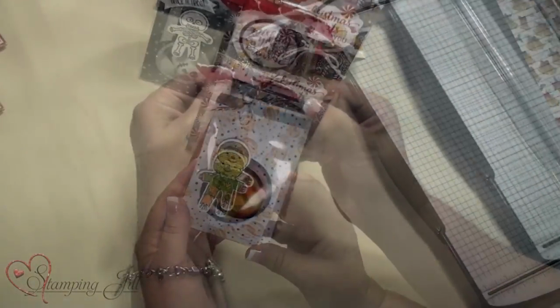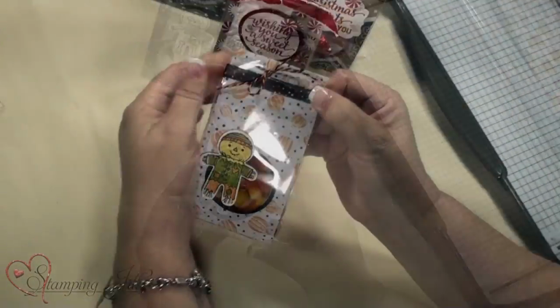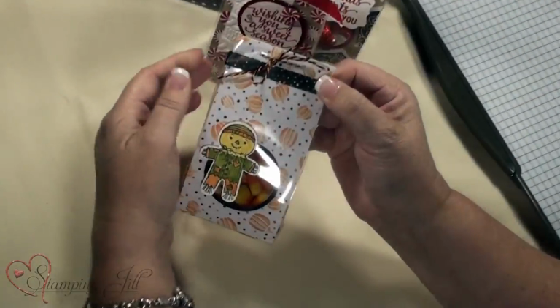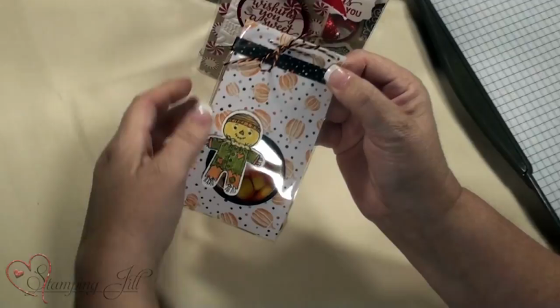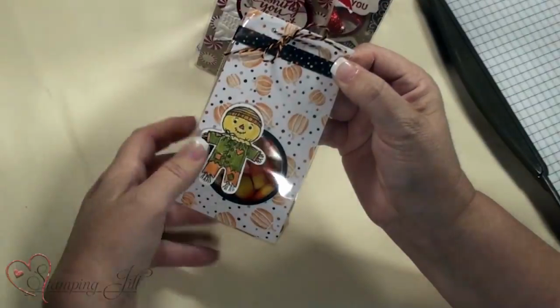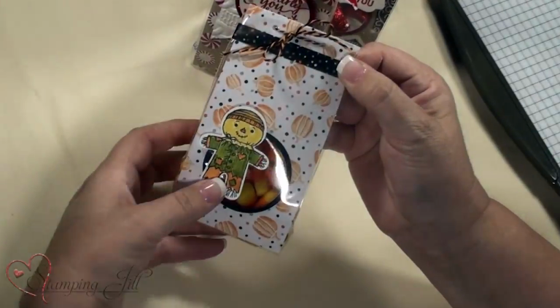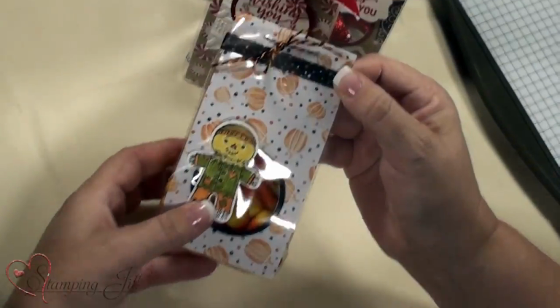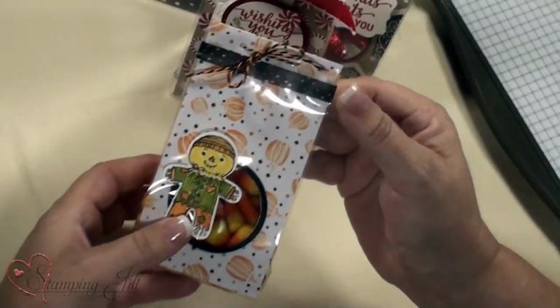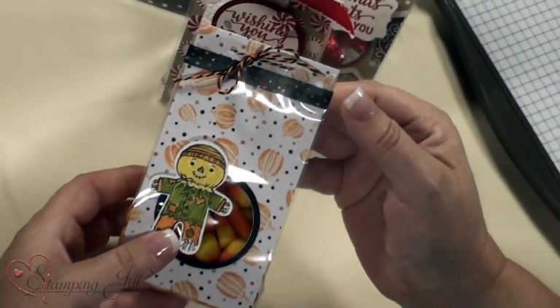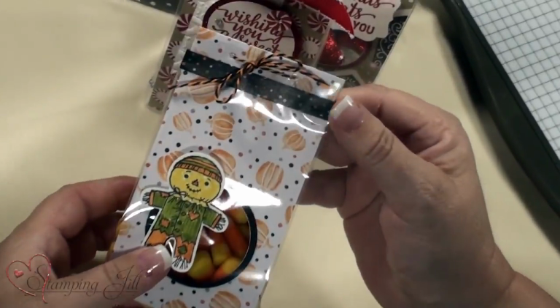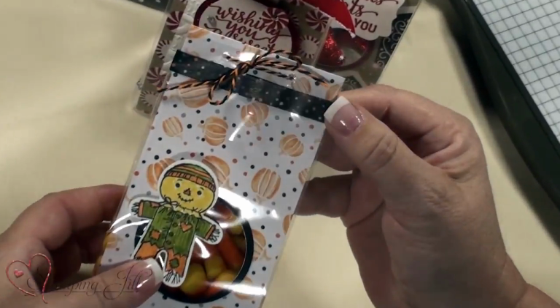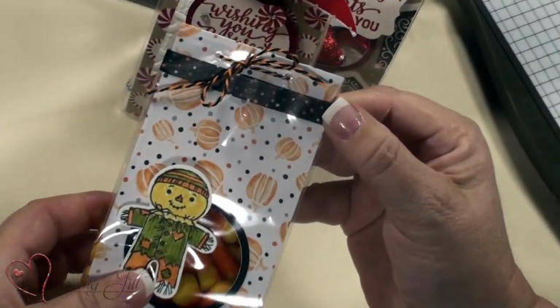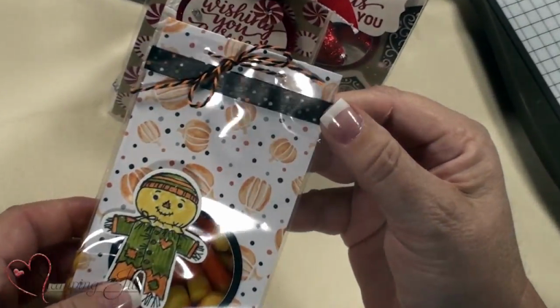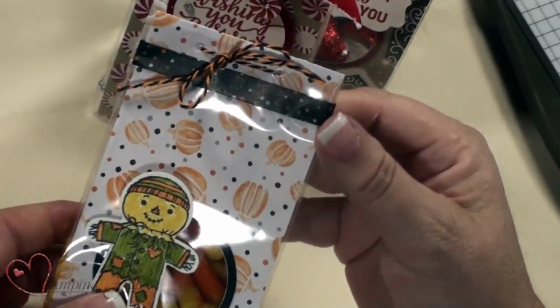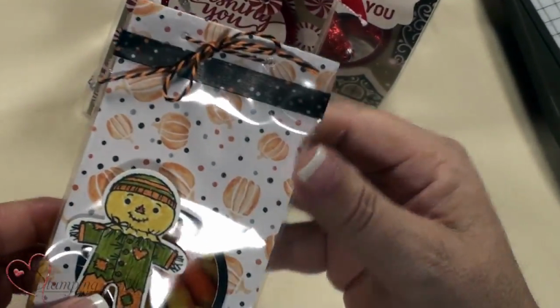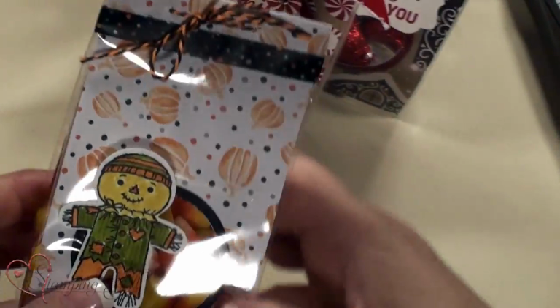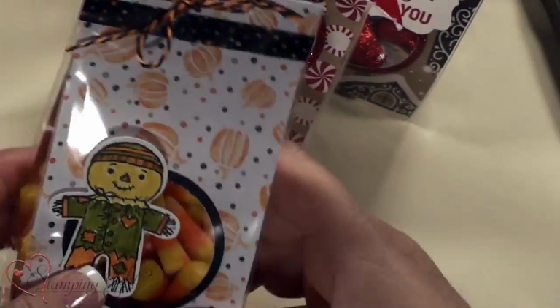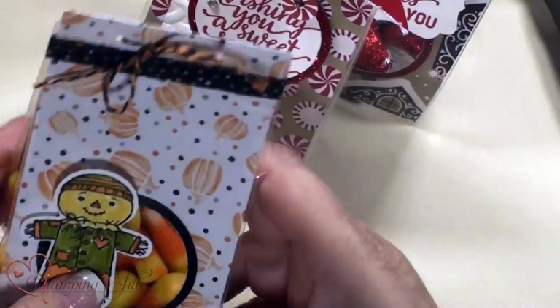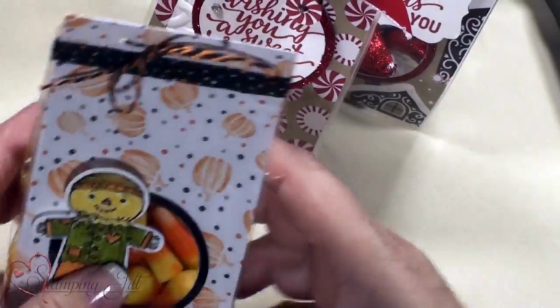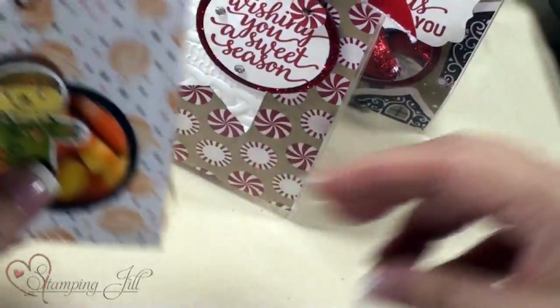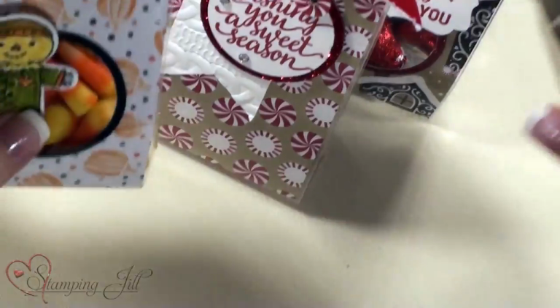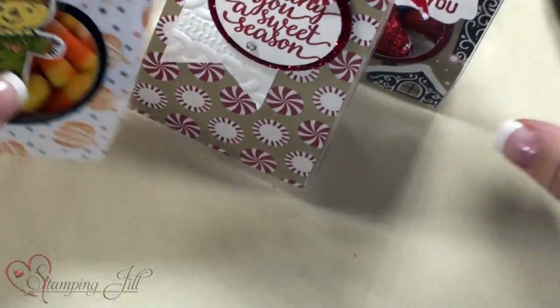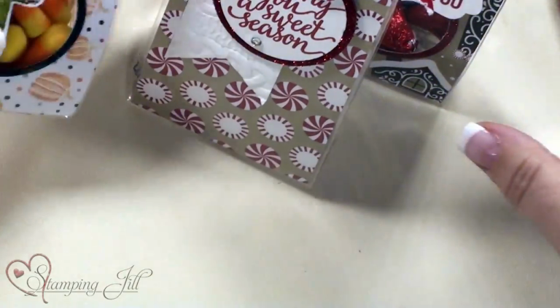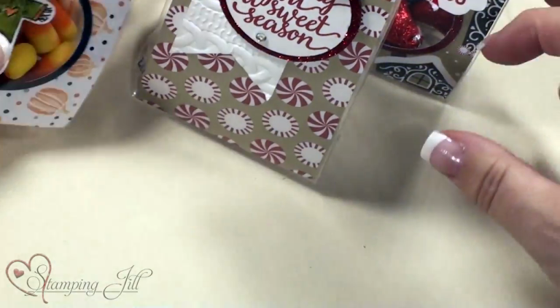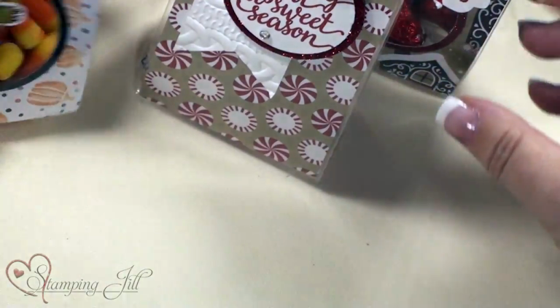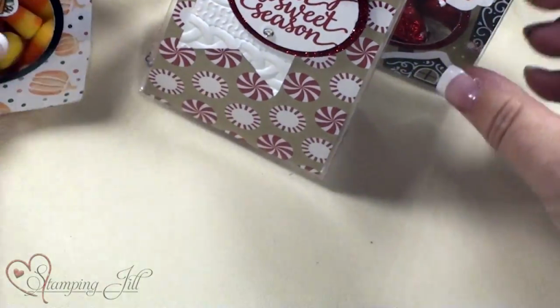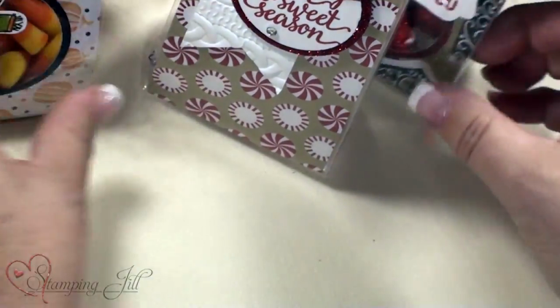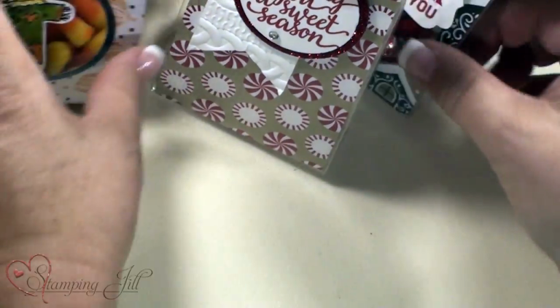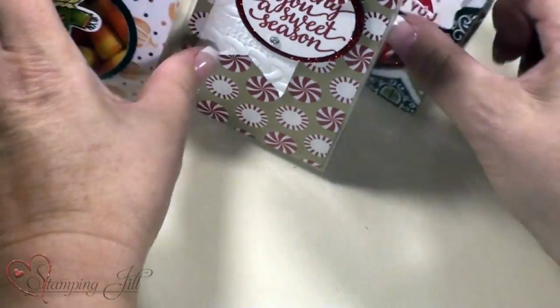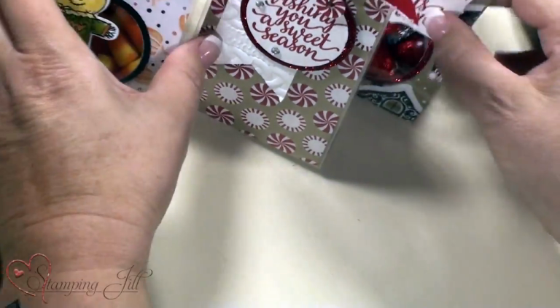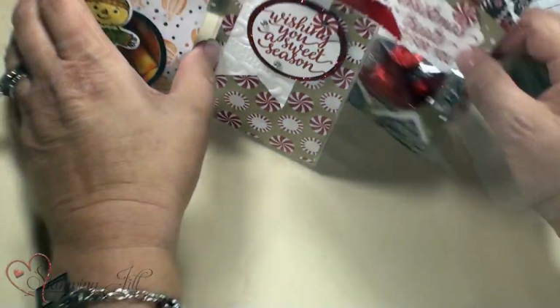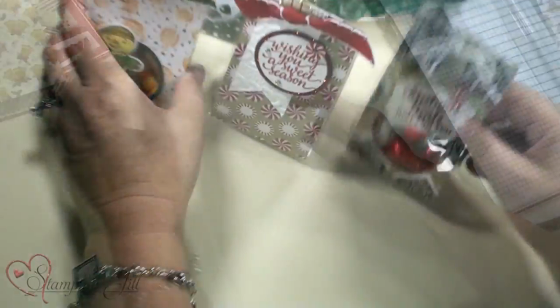Use some washi tape to decorate it. Okay, those are those bags.